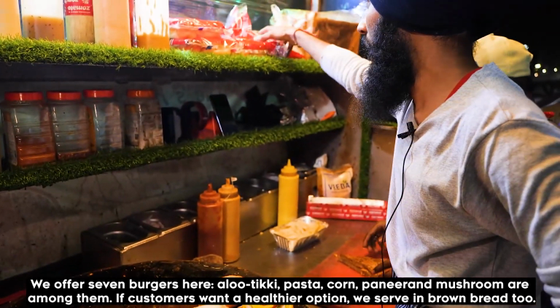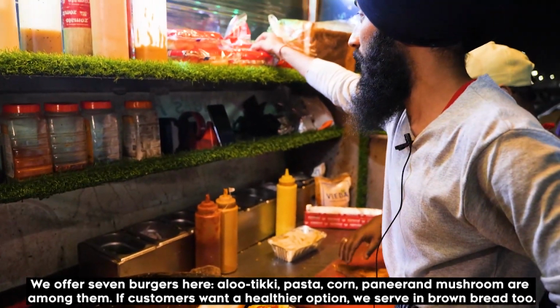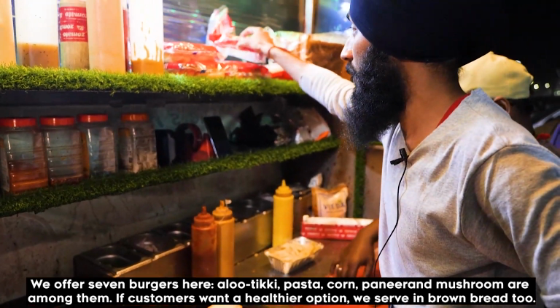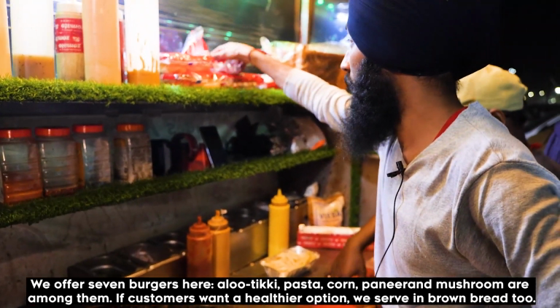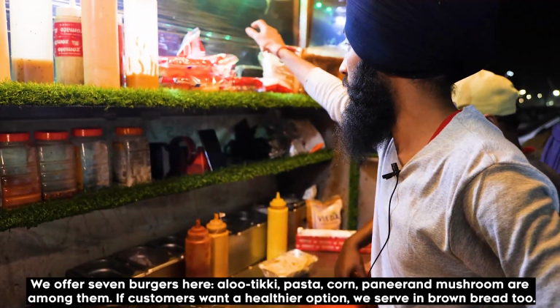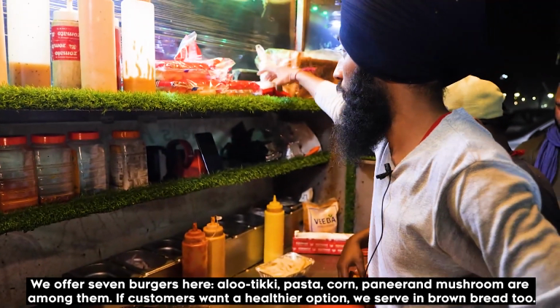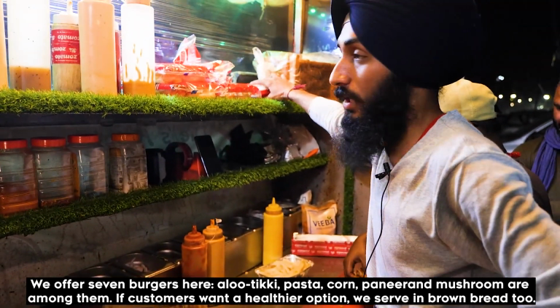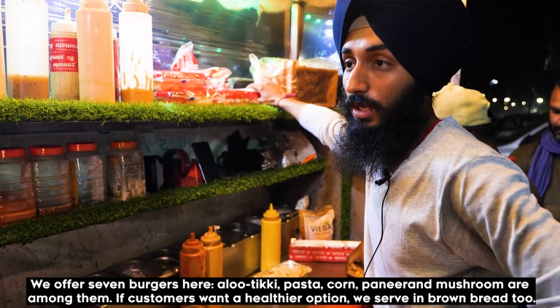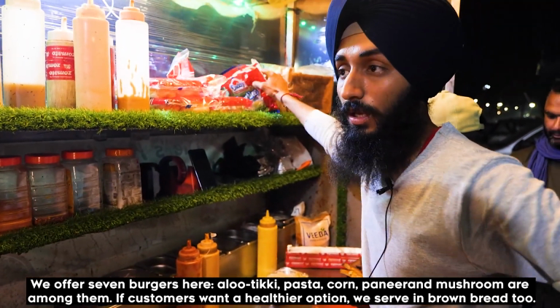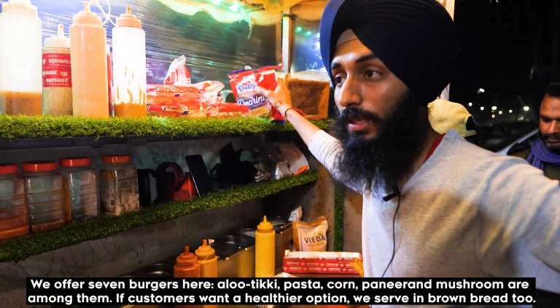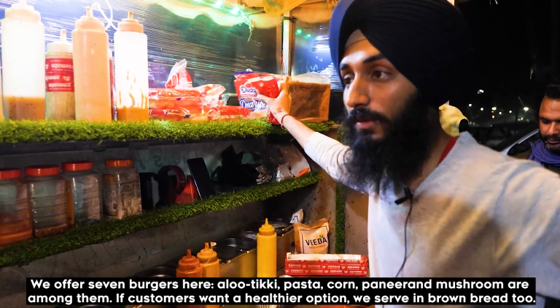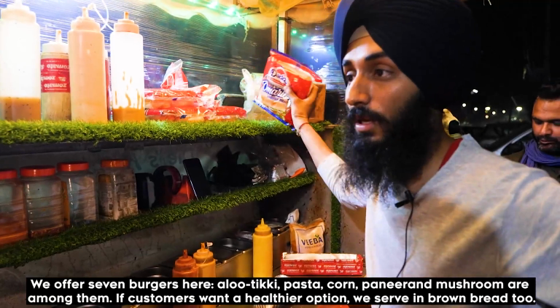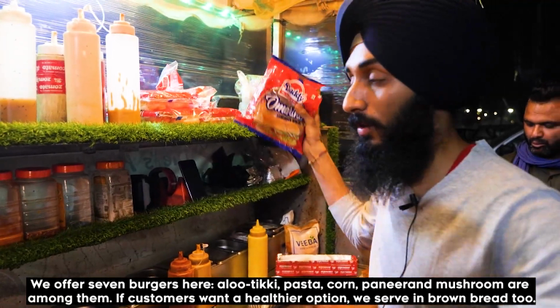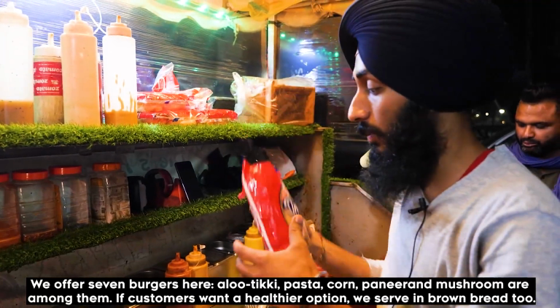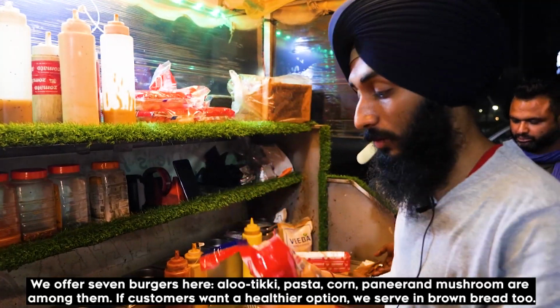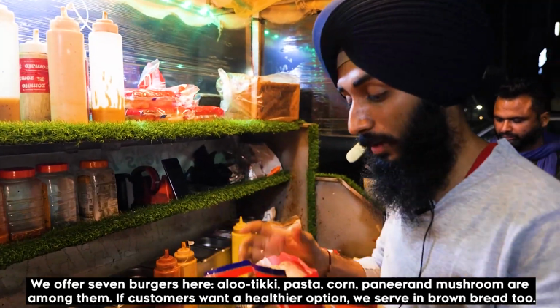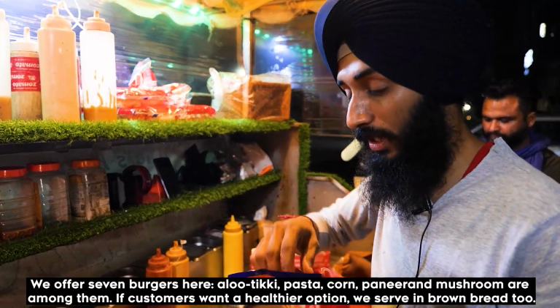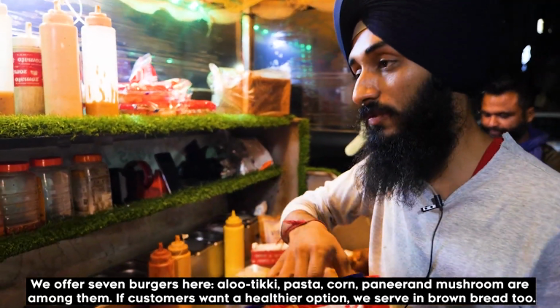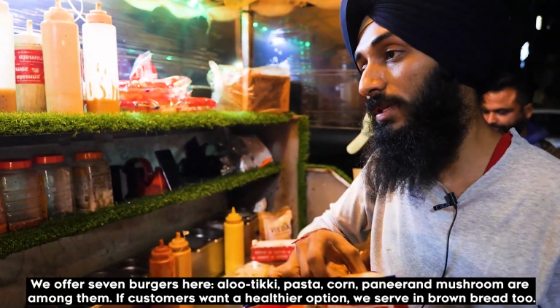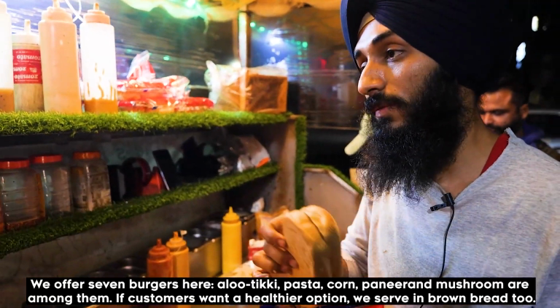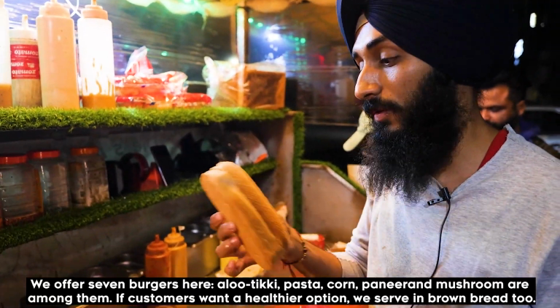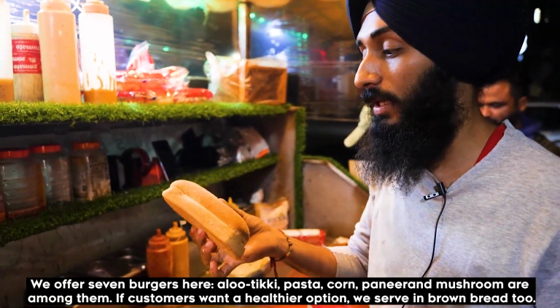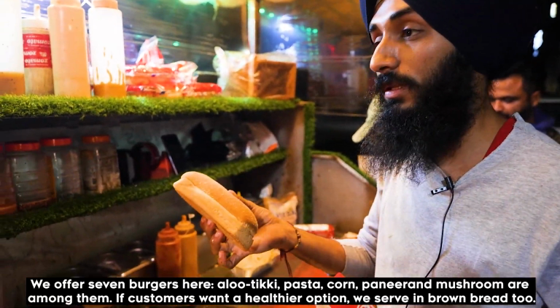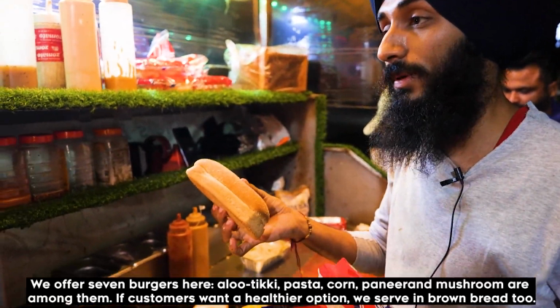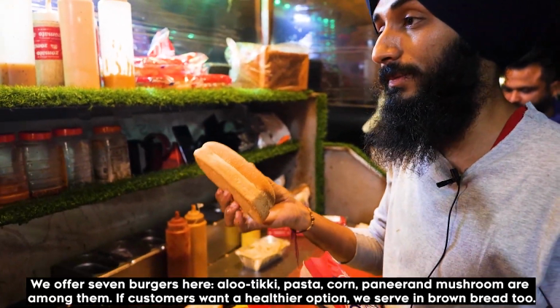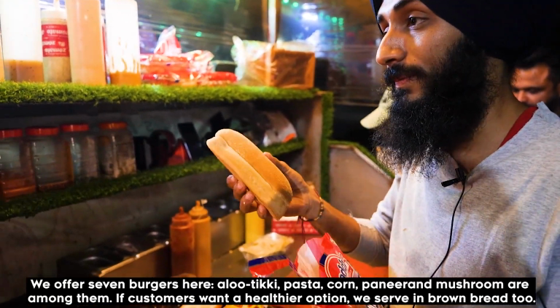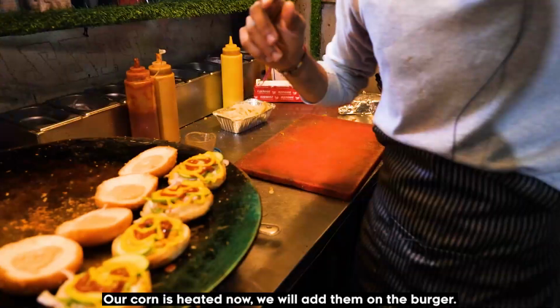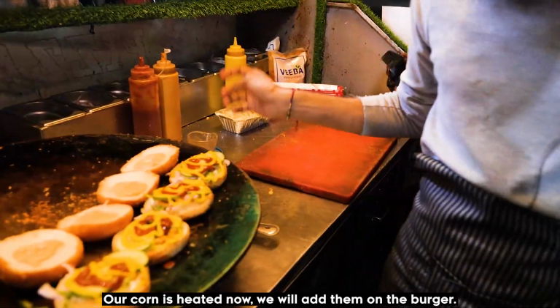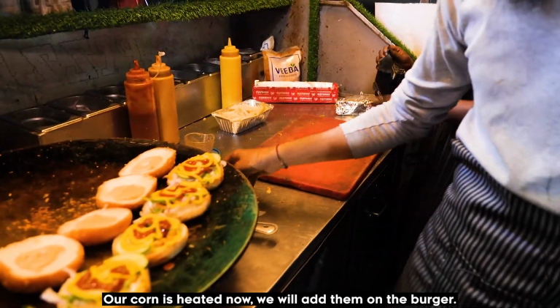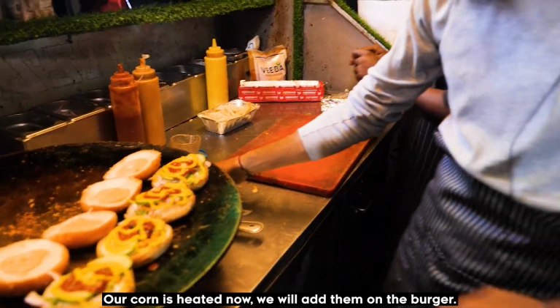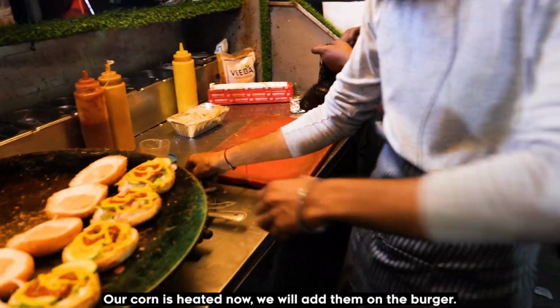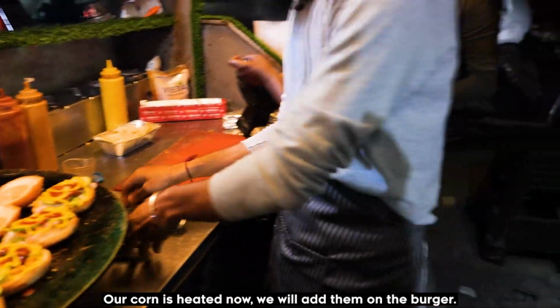If you want to eat something healthy, the brown bread and marinades give the same great flavor.